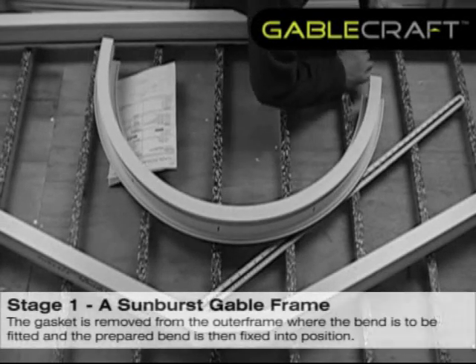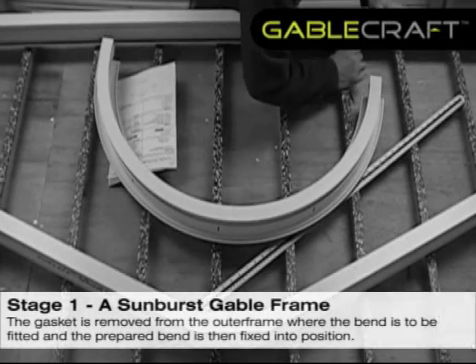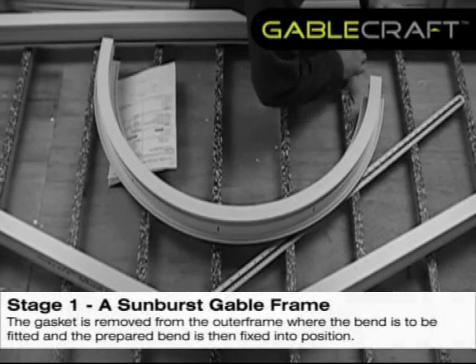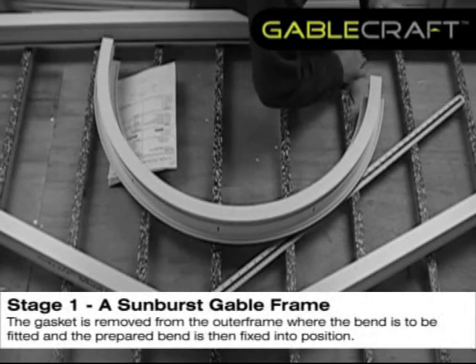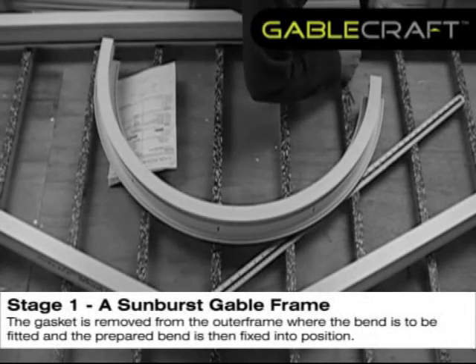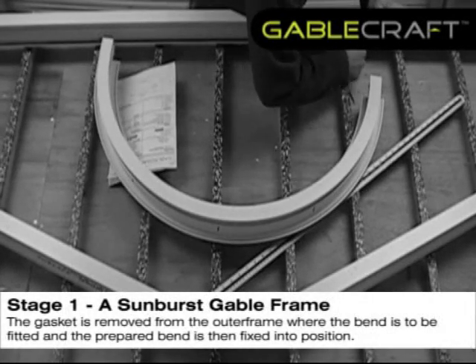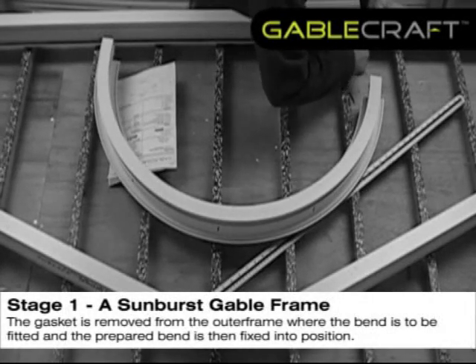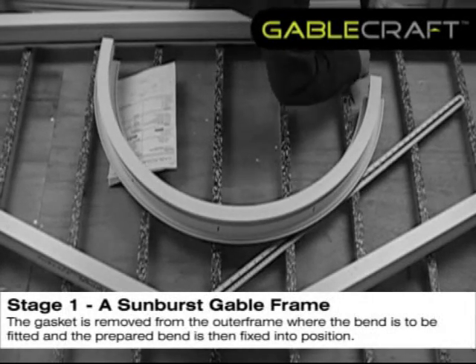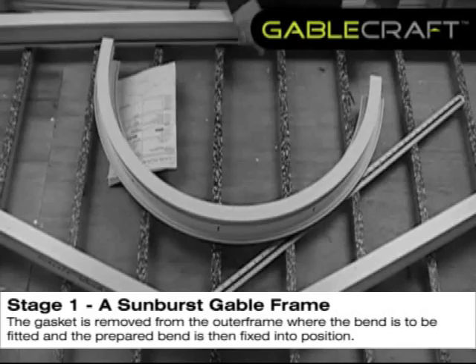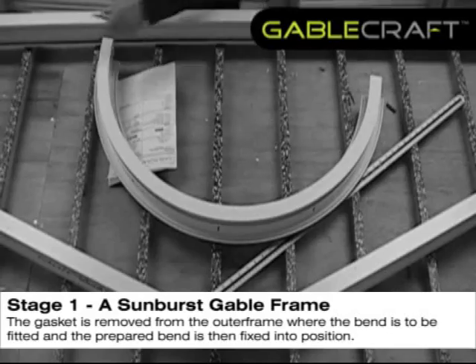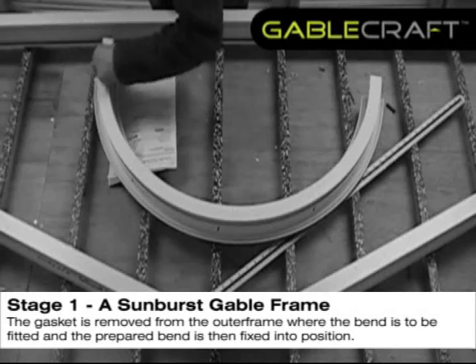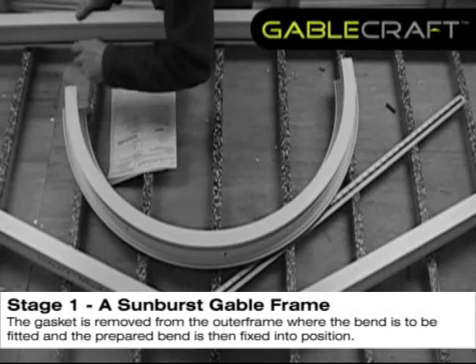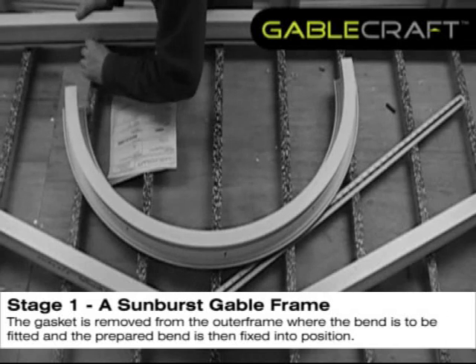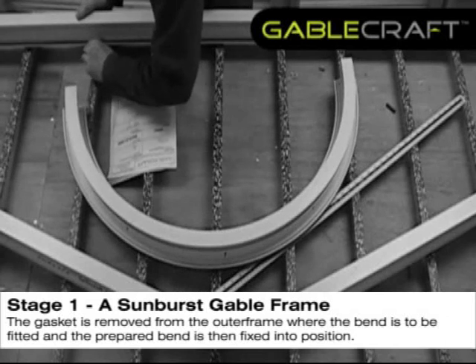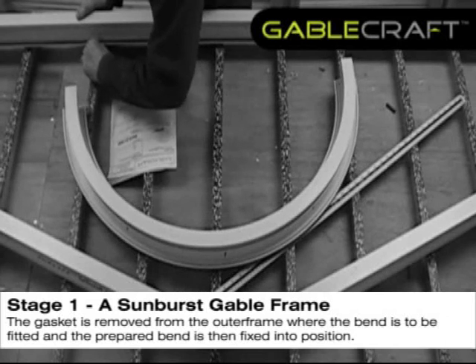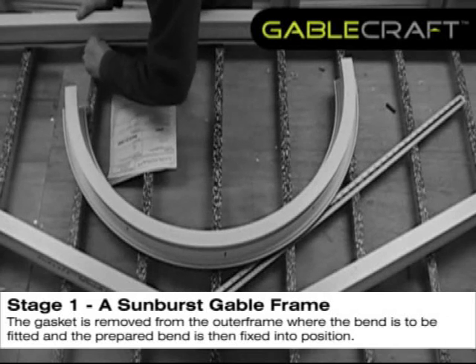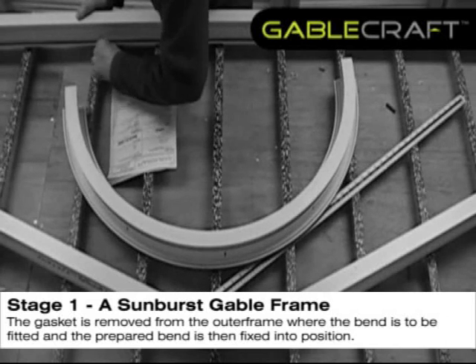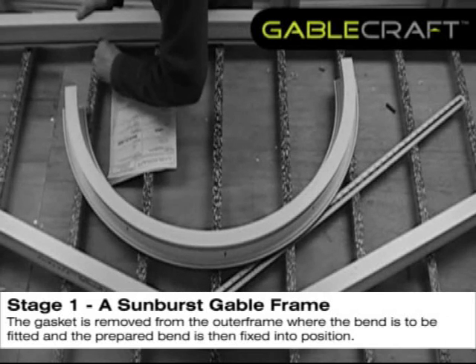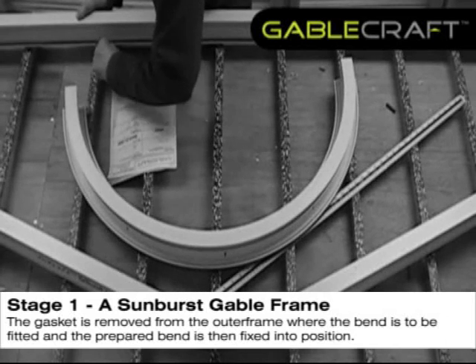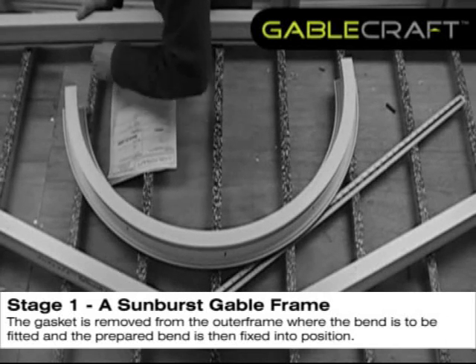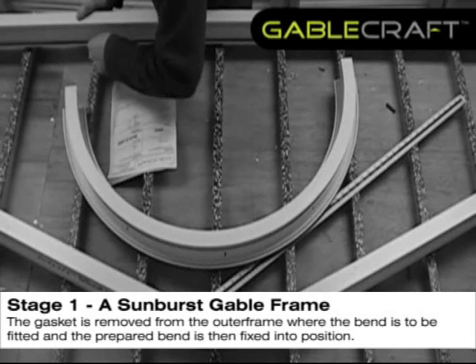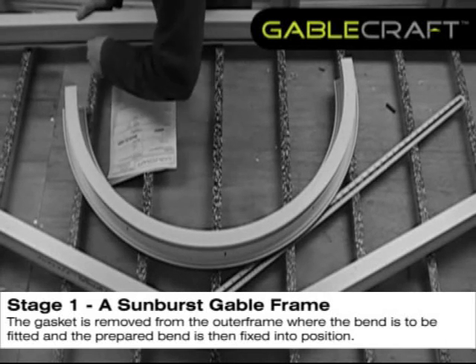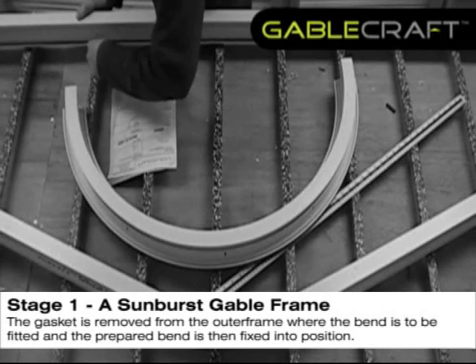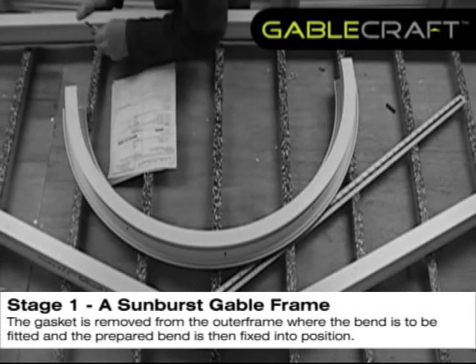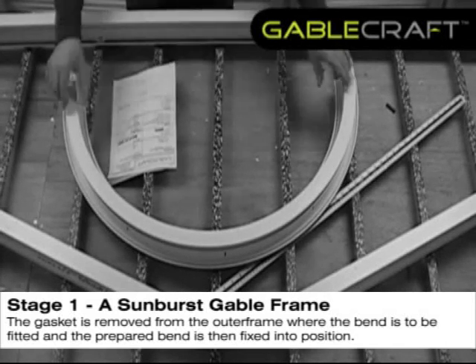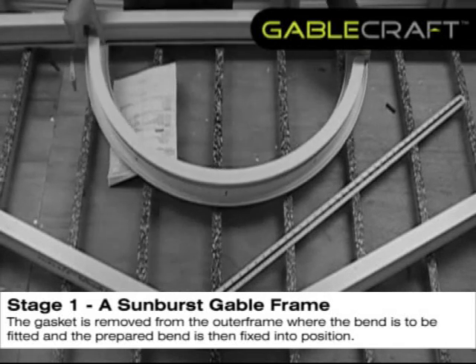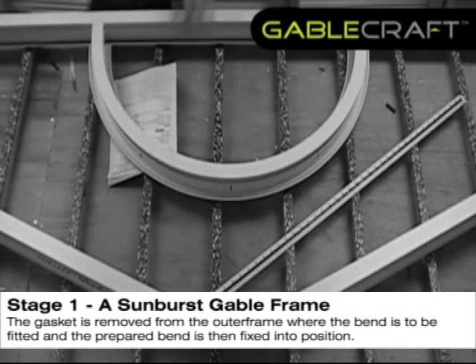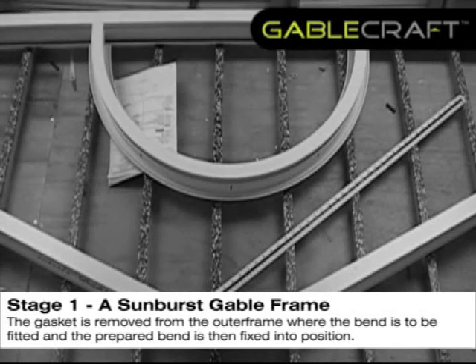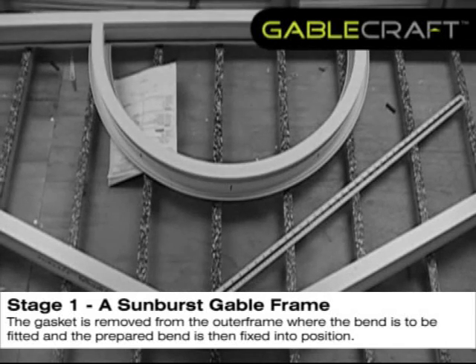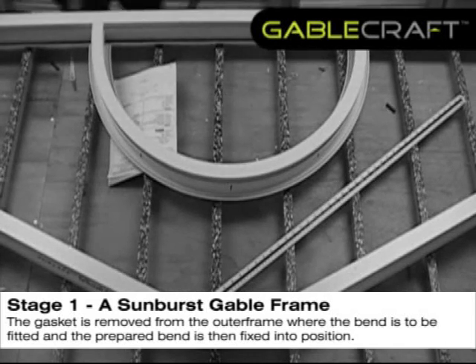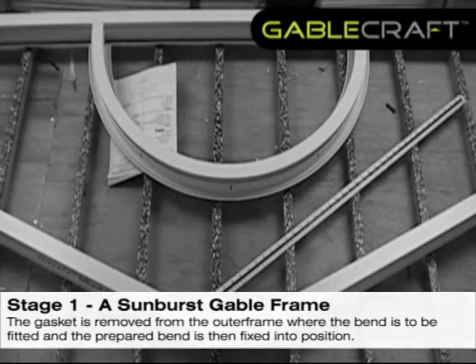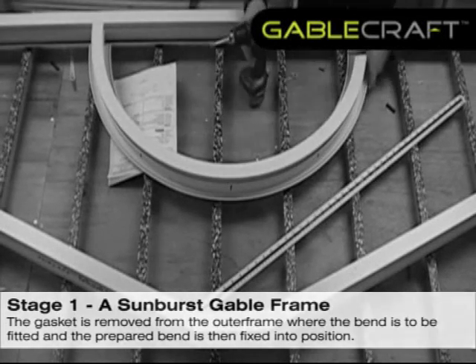The gasket is removed from the outer frame where the bend is to be fitted, and the prepared bend is then fixed into position.